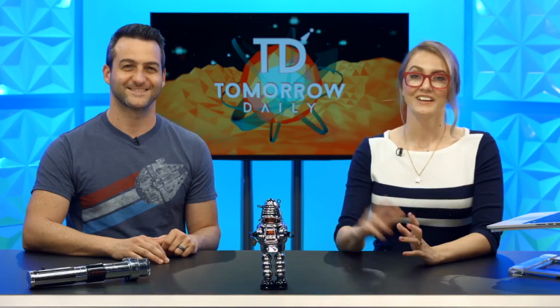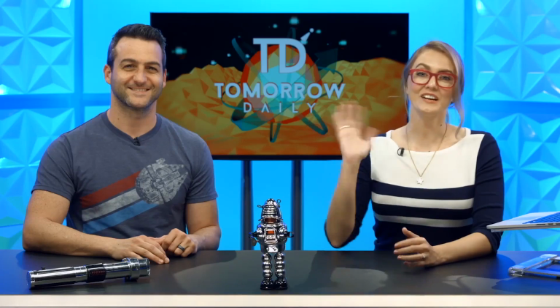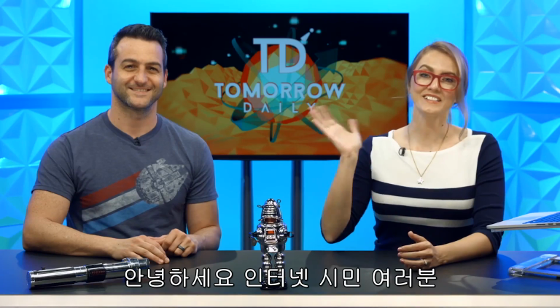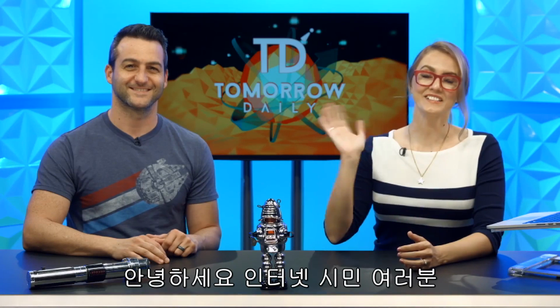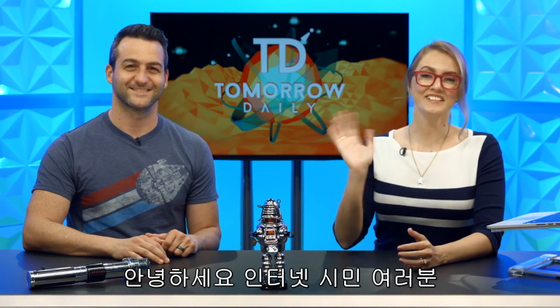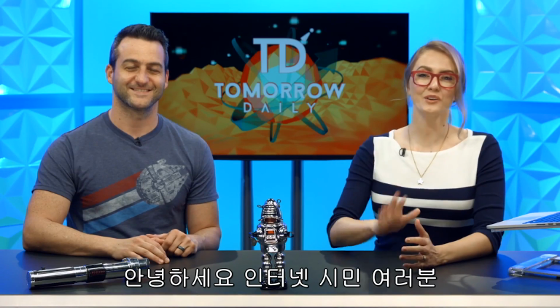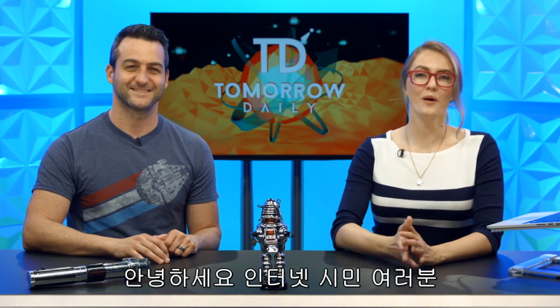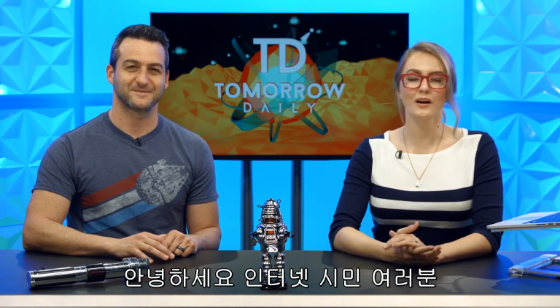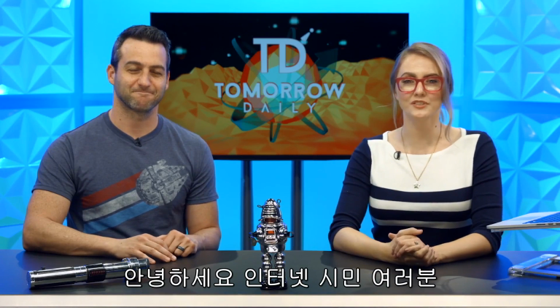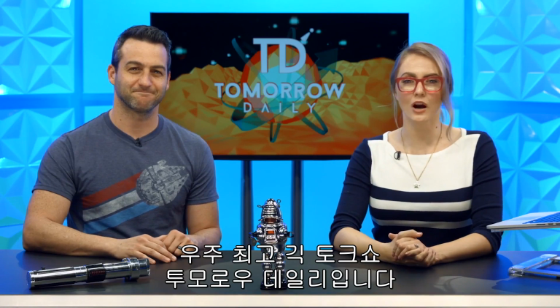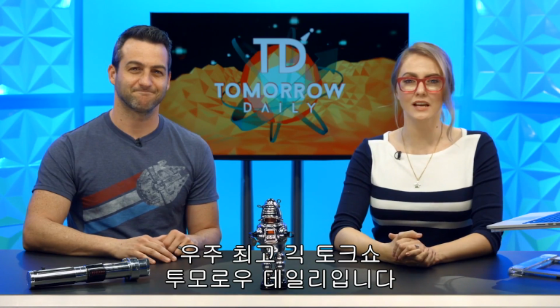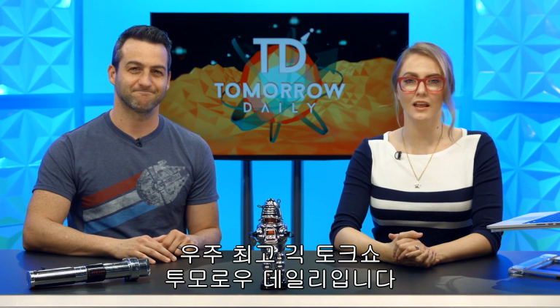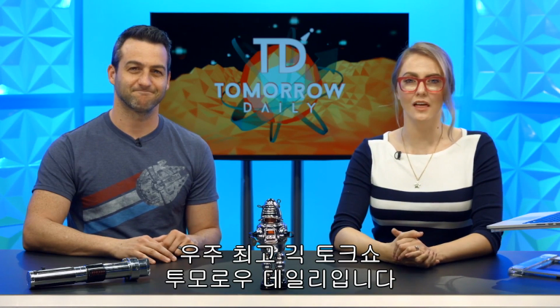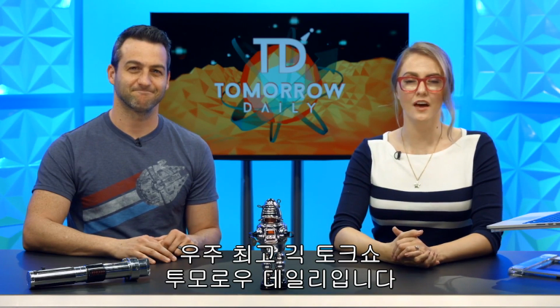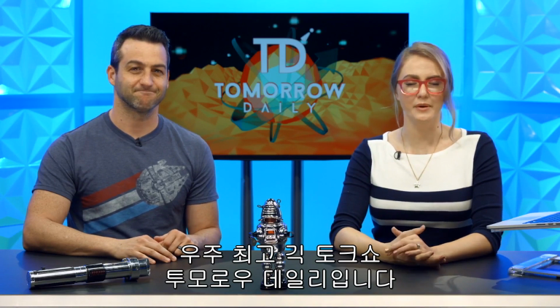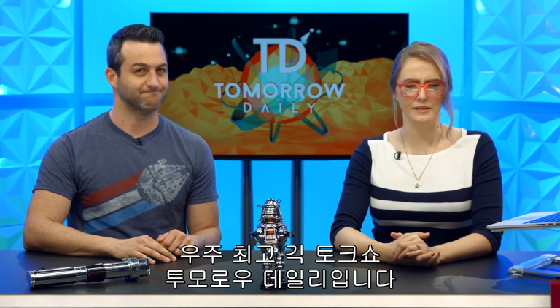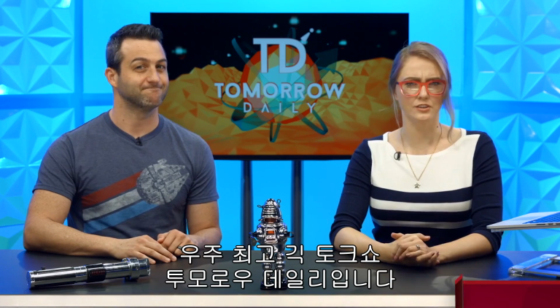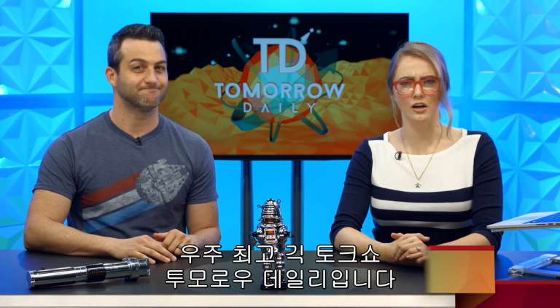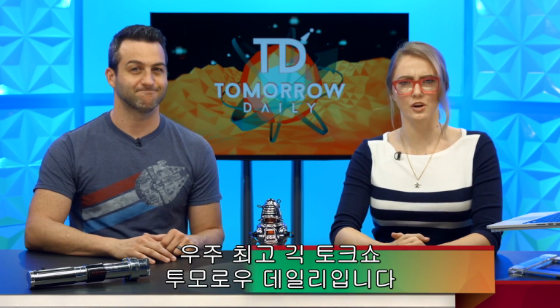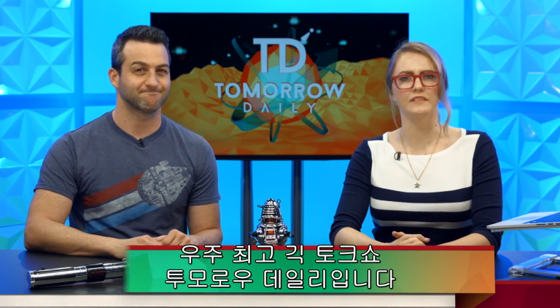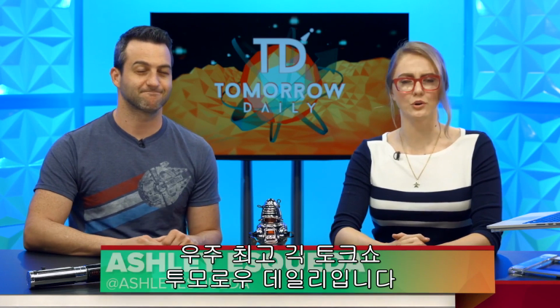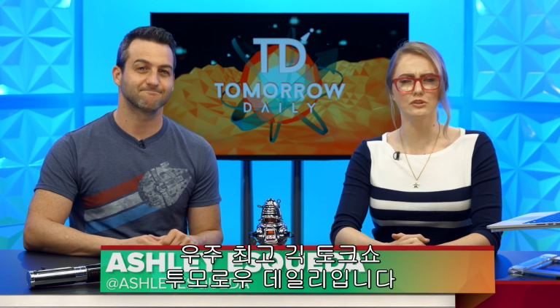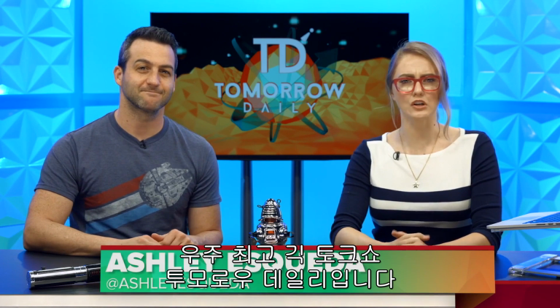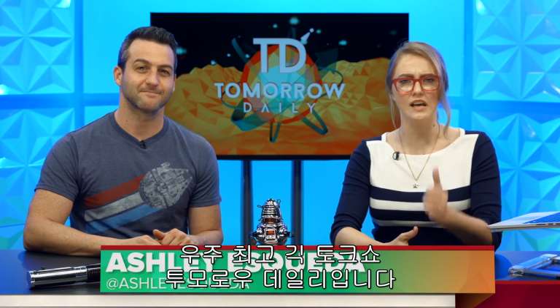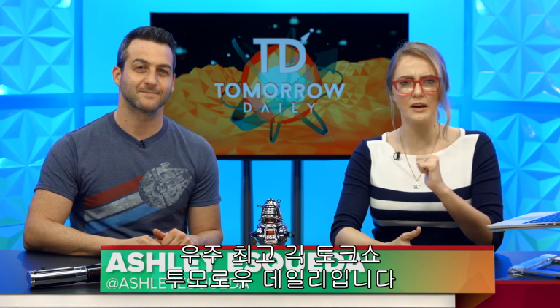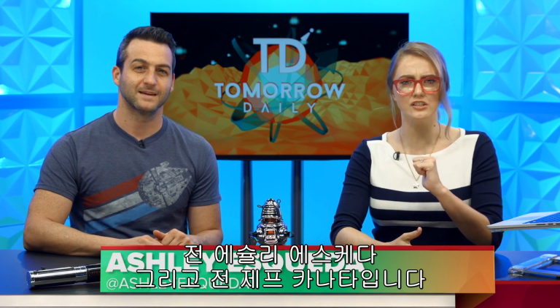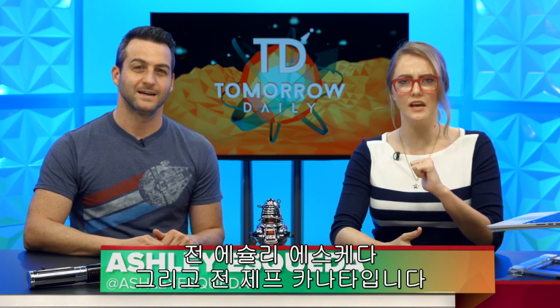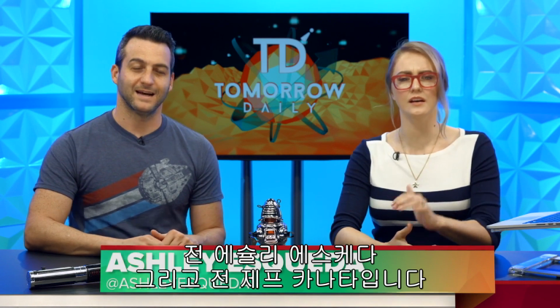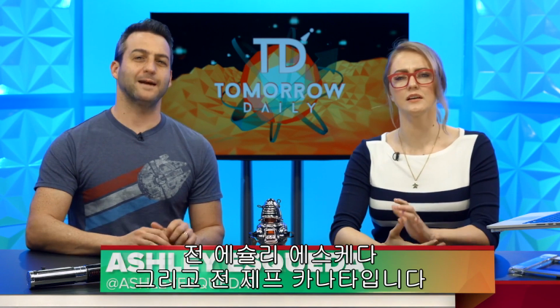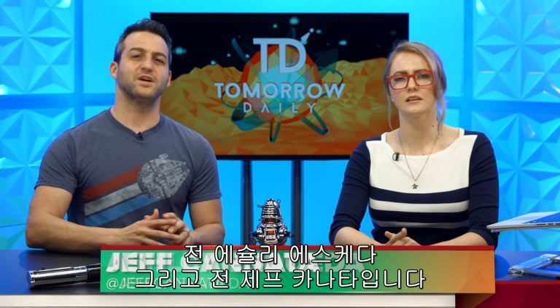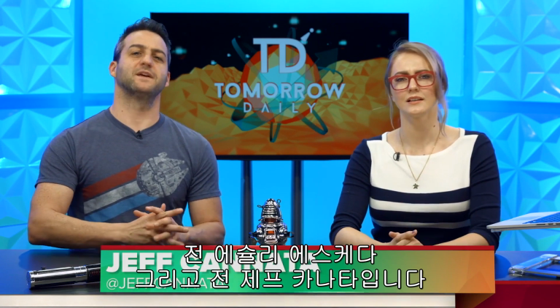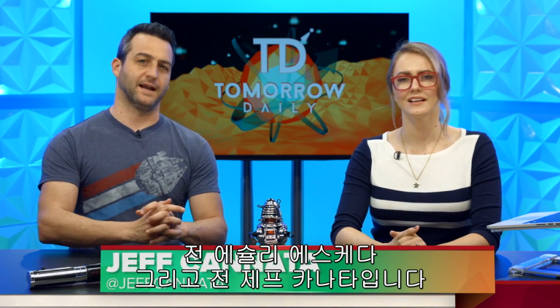Greetings citizens of the internet, welcome to Tomorrow Daily, the best tech talk show in the known universe. I'm Ashley Eskeva. And I'm Jeff Cannata.